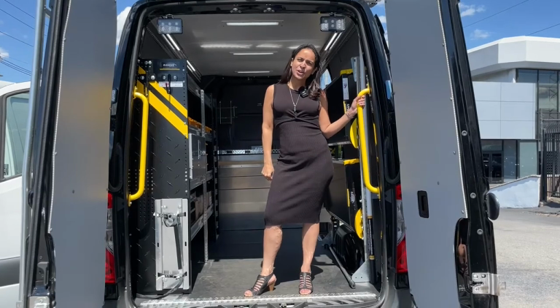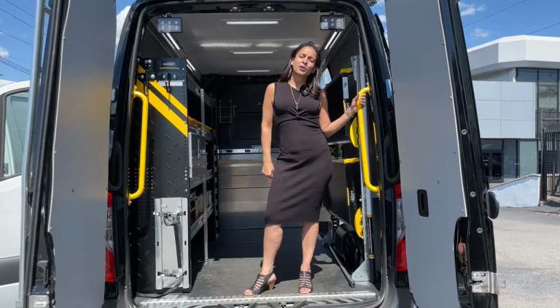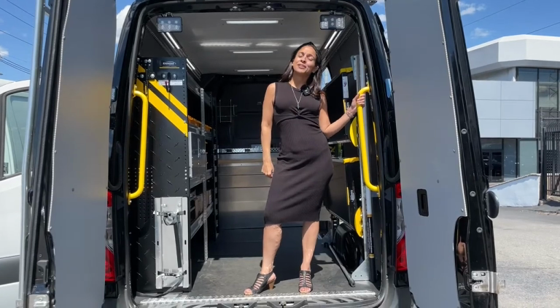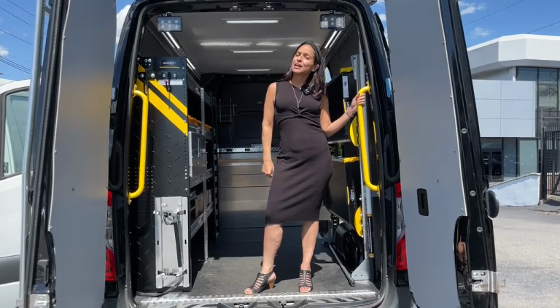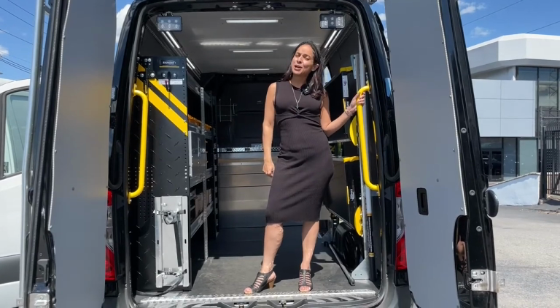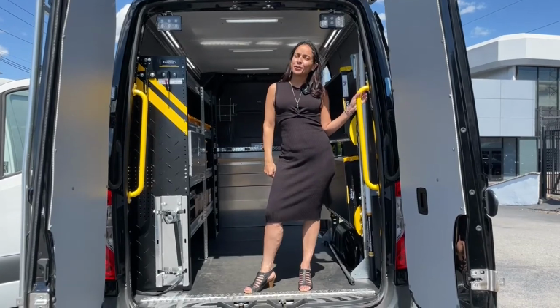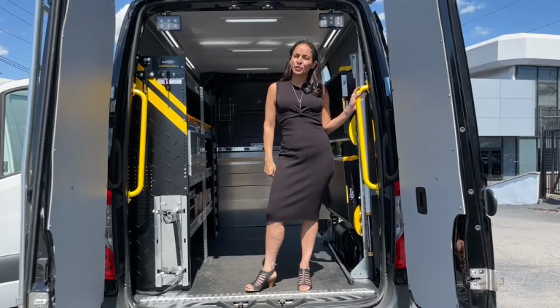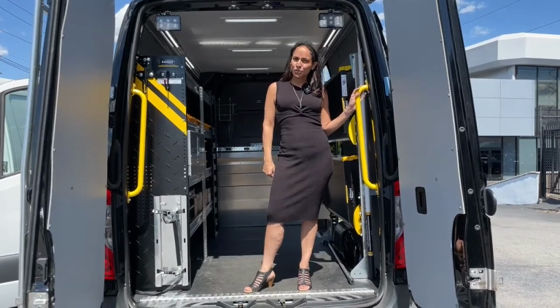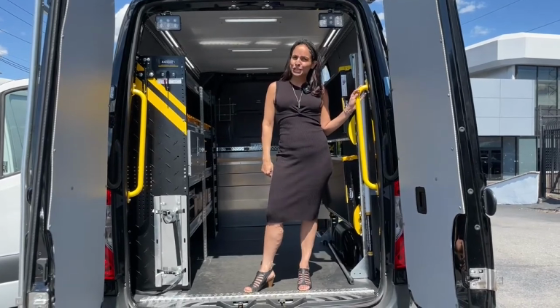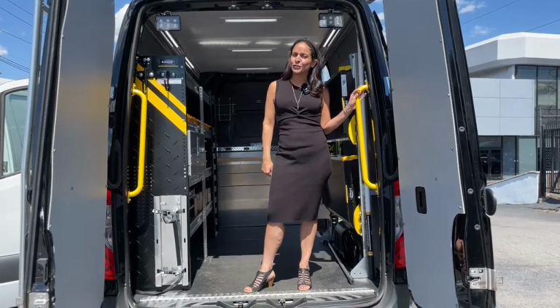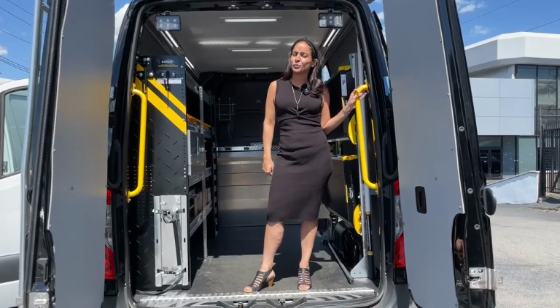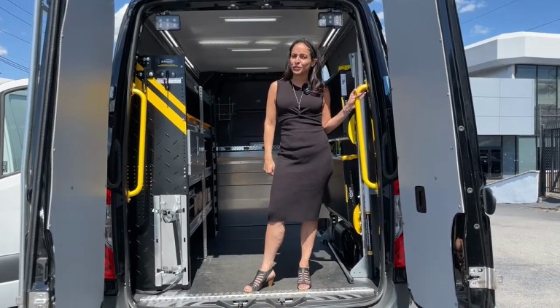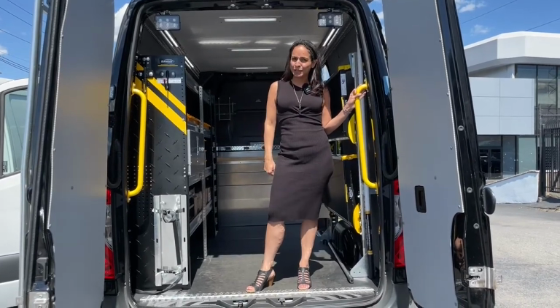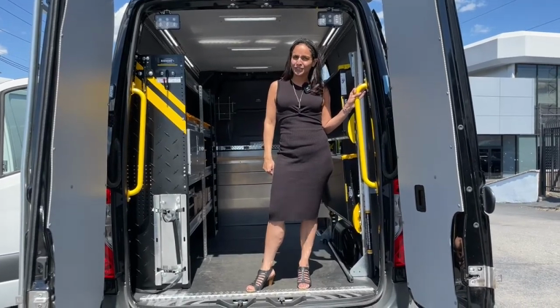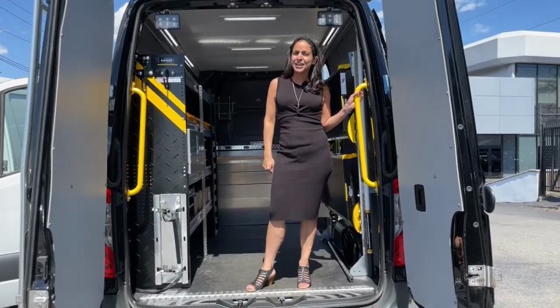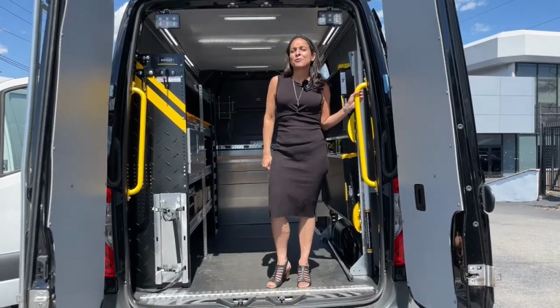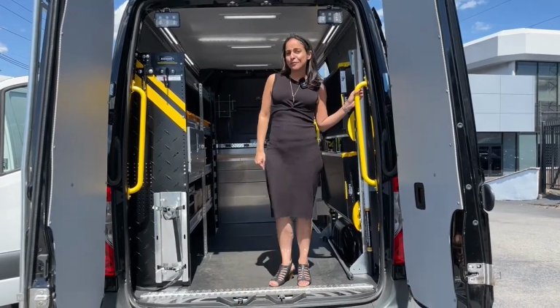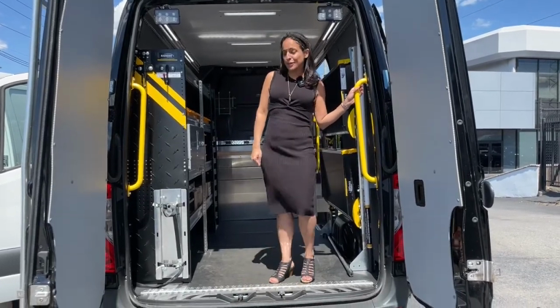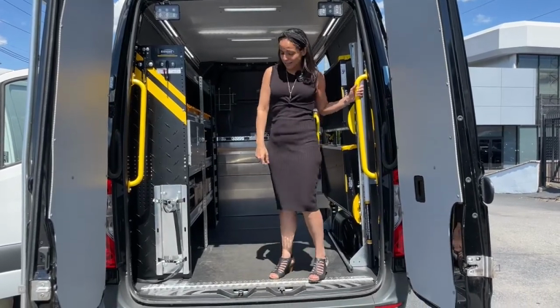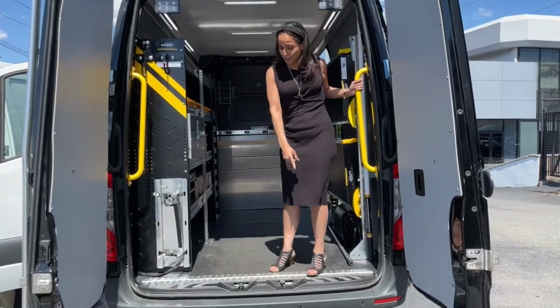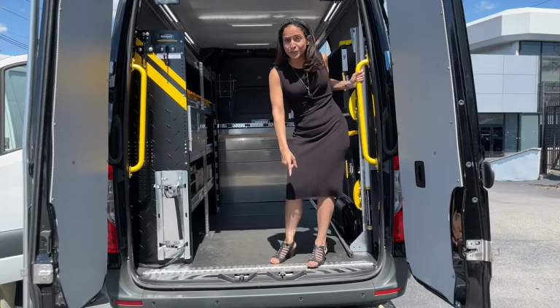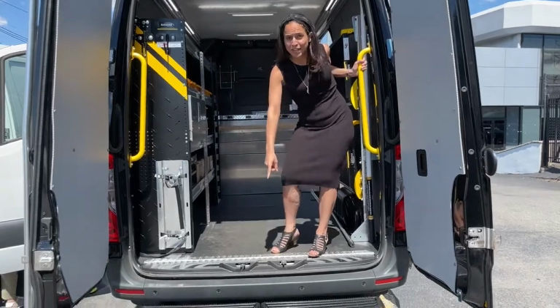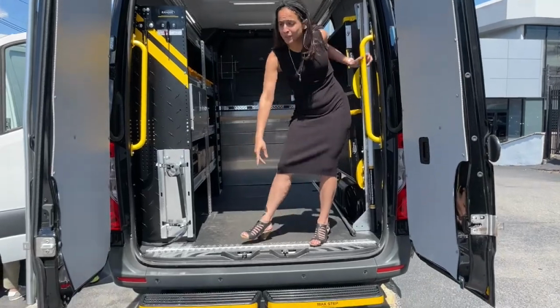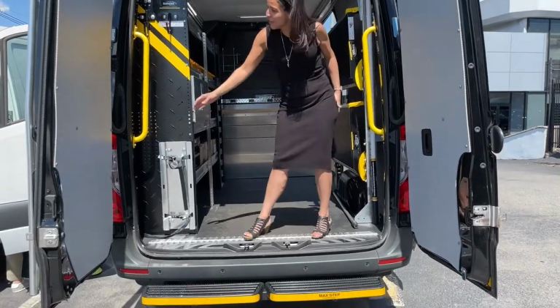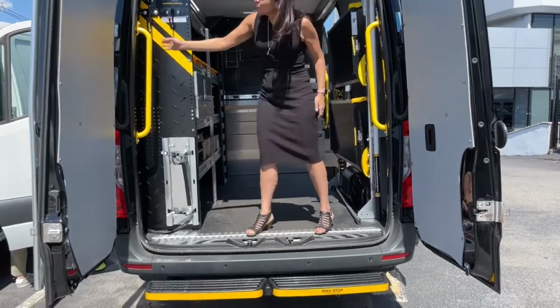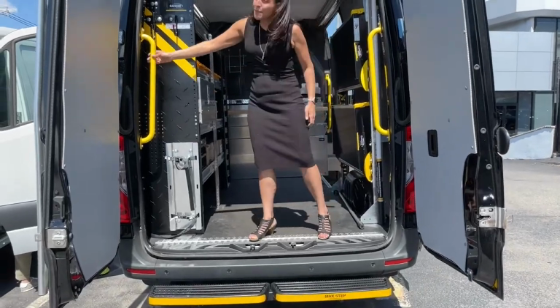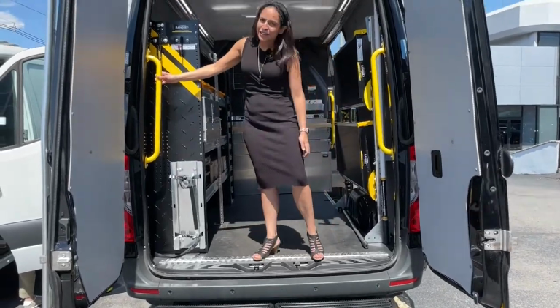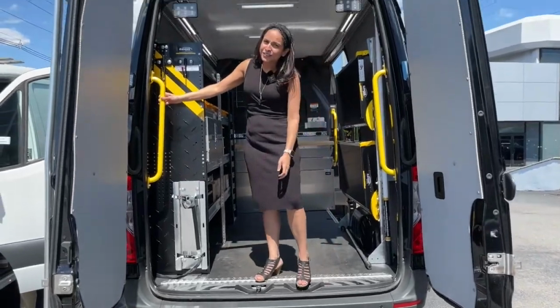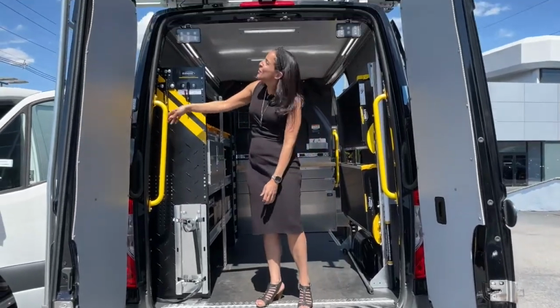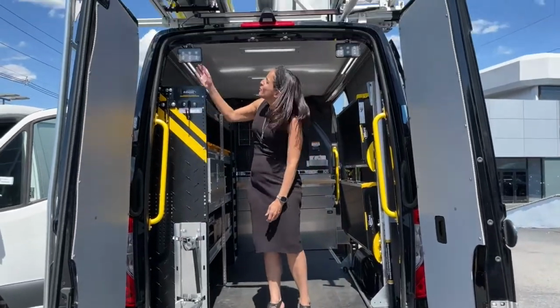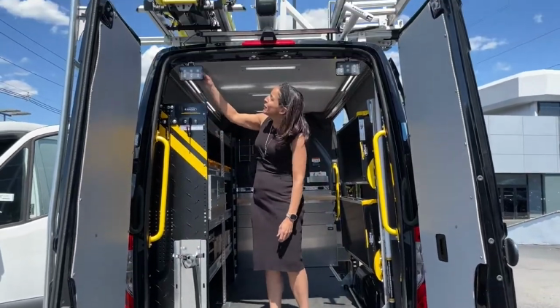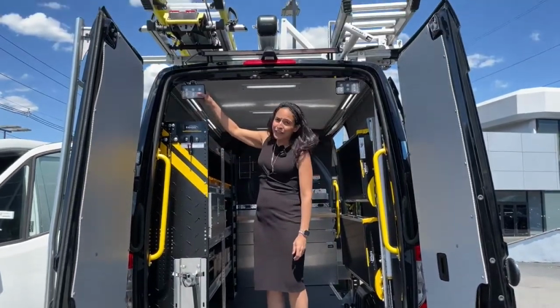We are a one-stop shop for all of your commercial needs for your Sprinter and Metris, and we offer things like rear steps, grab handles, and floodlights.